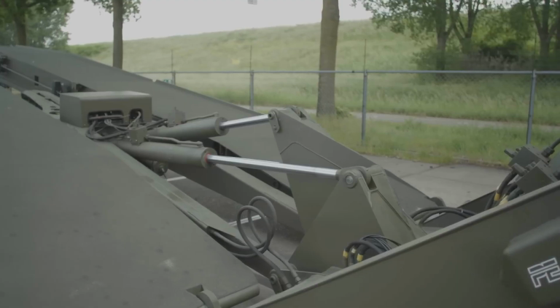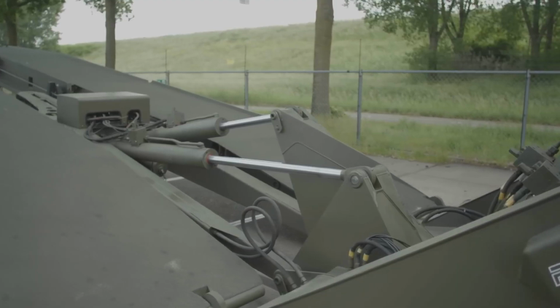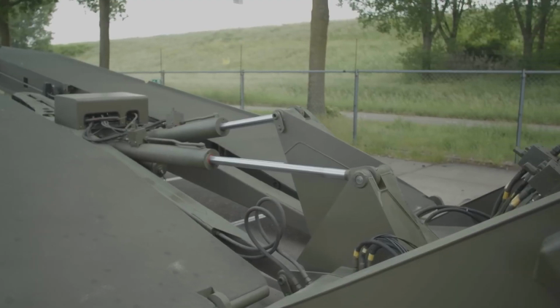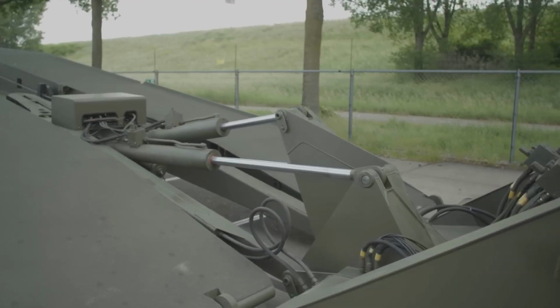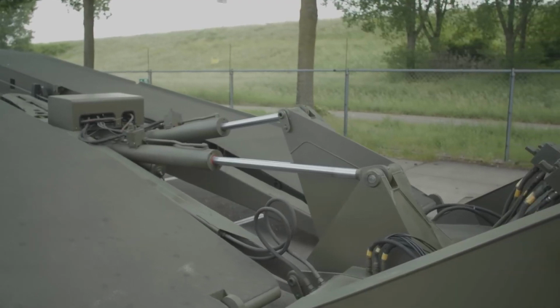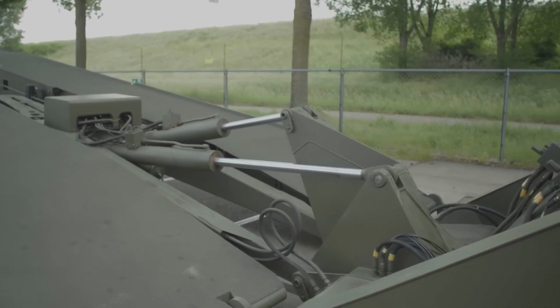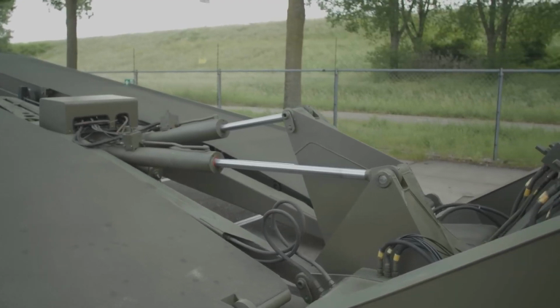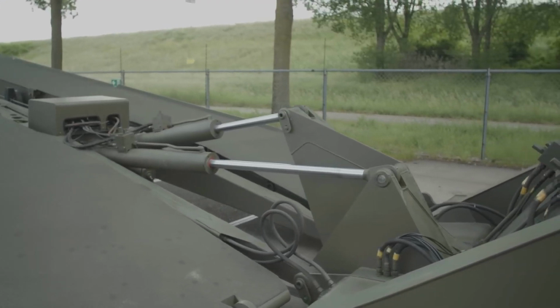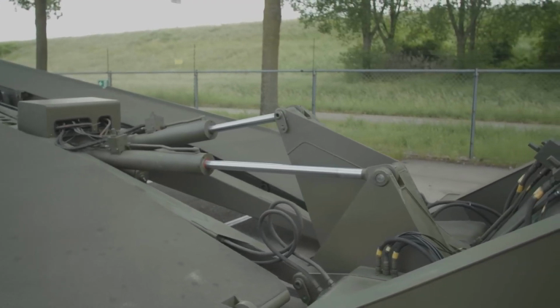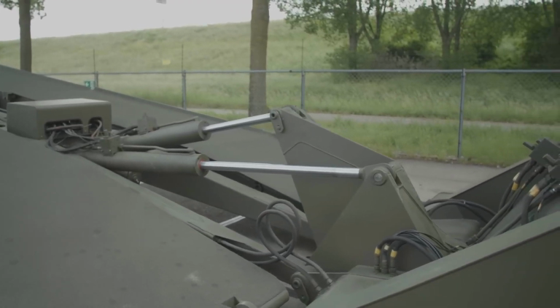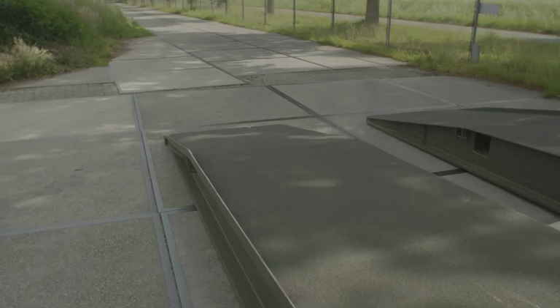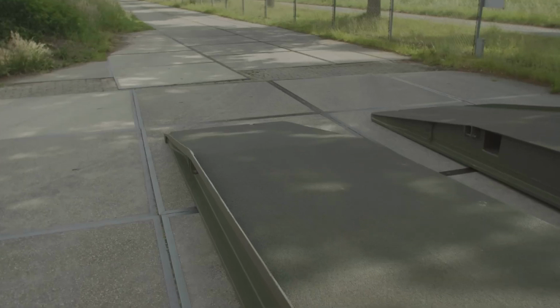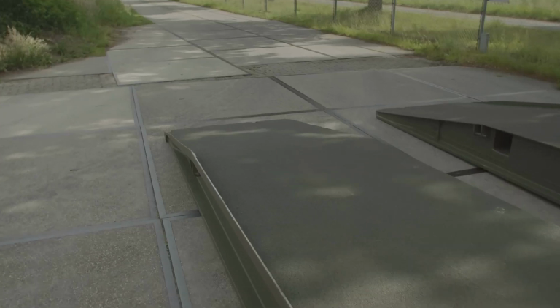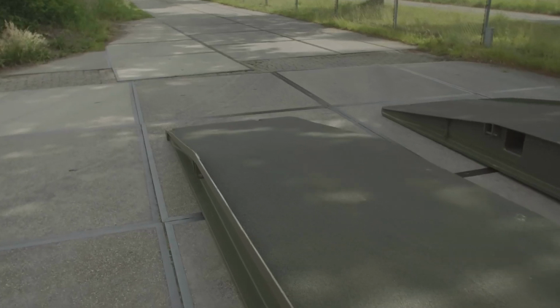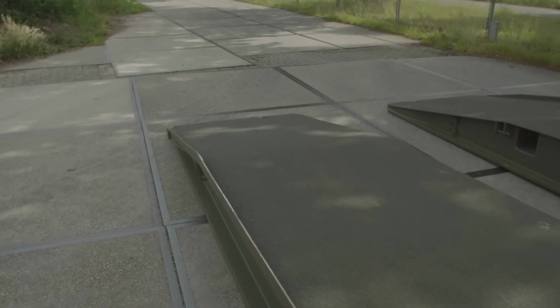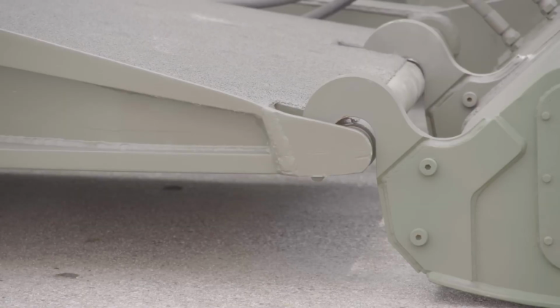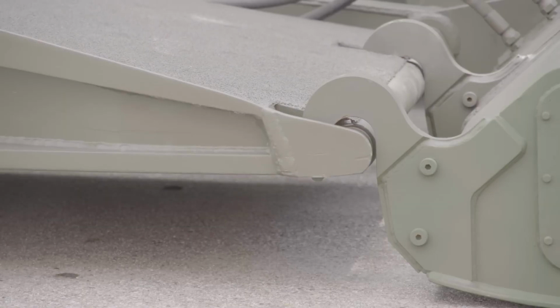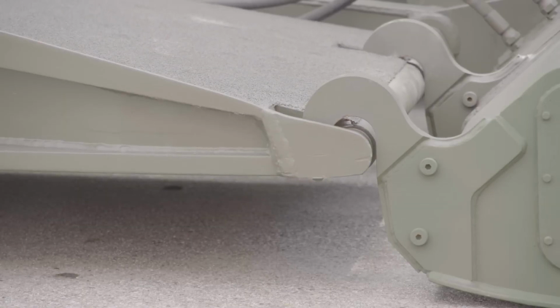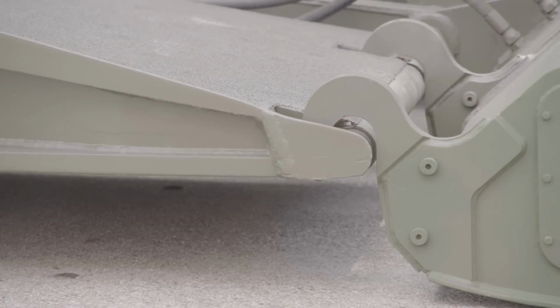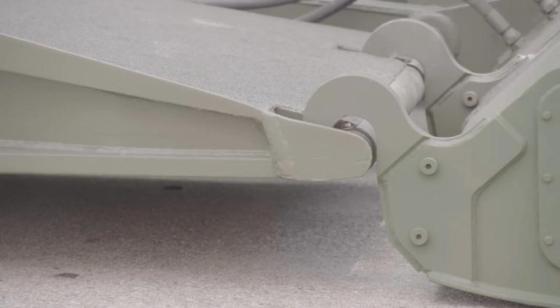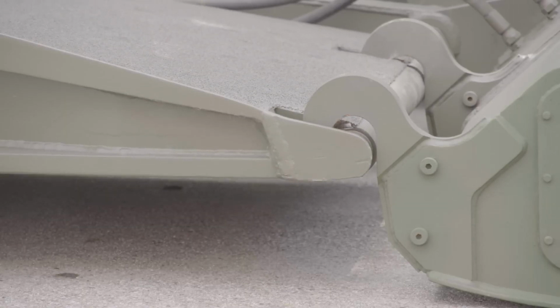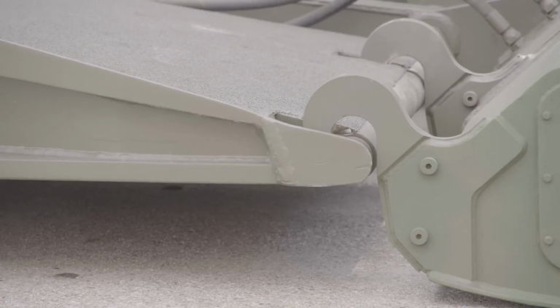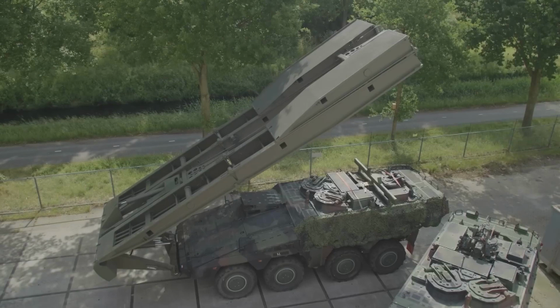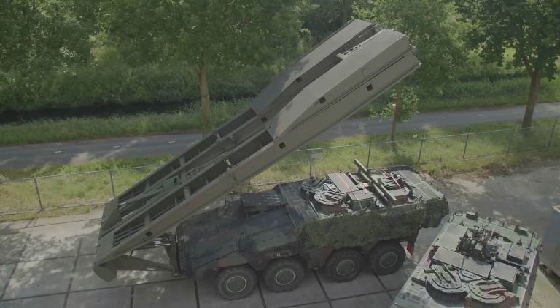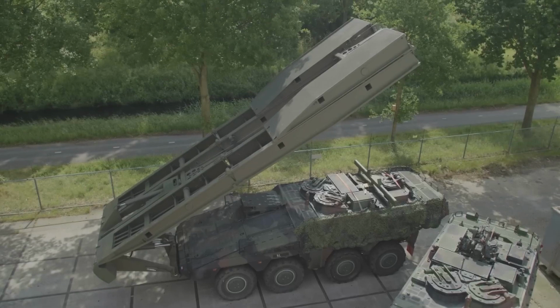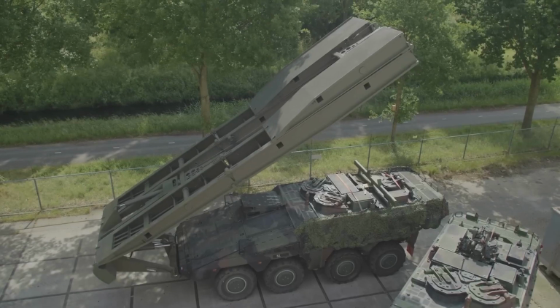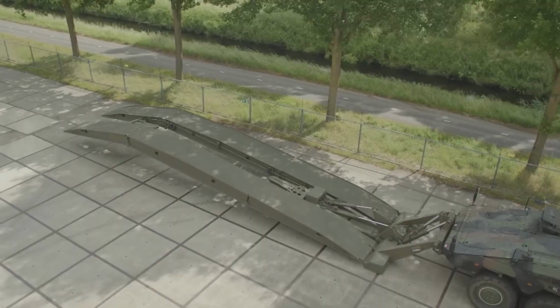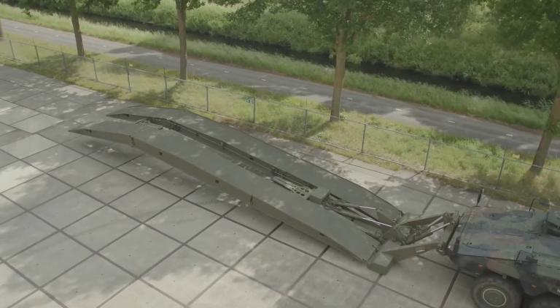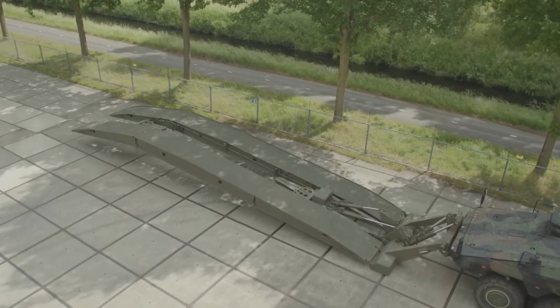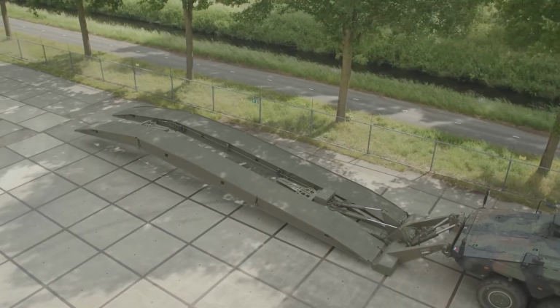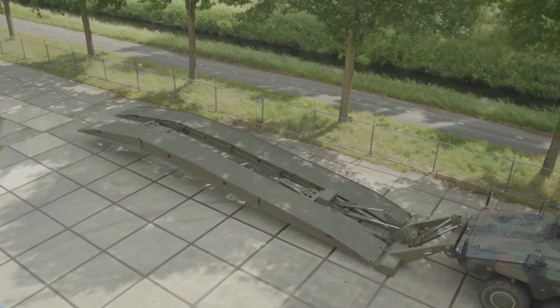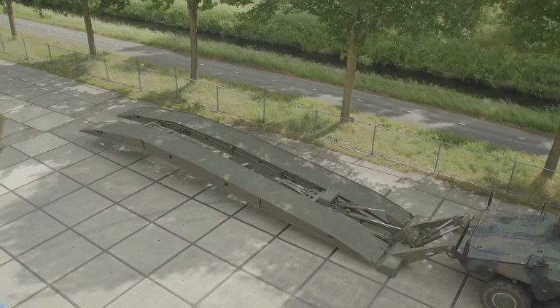Equipped with a 700 horsepower engine and independent suspension, it can tackle a 30-degree slope with ease.